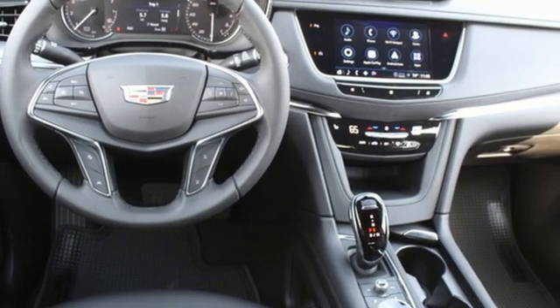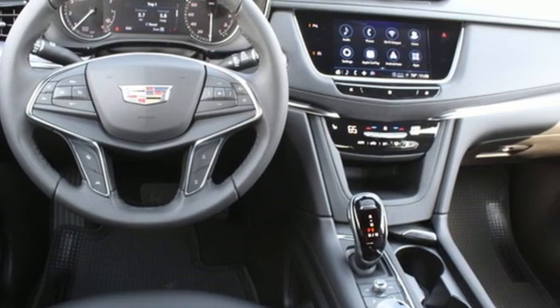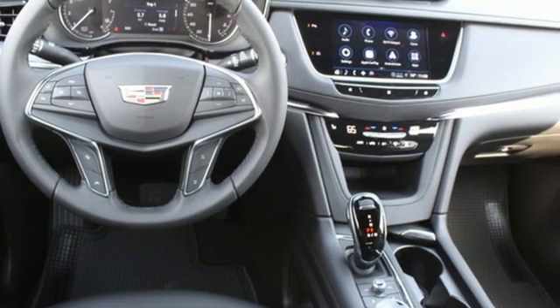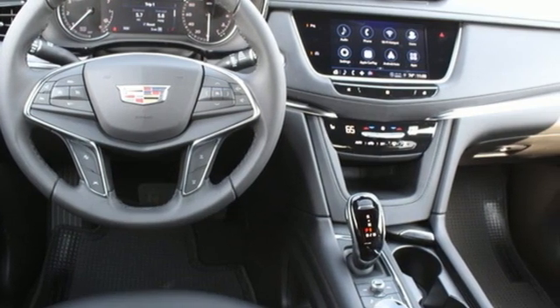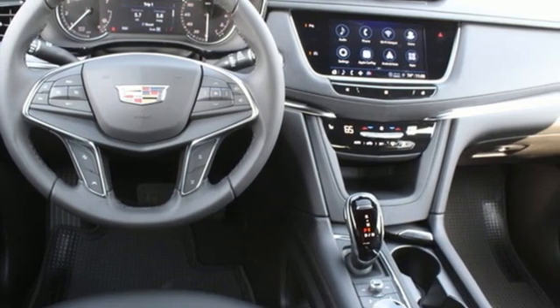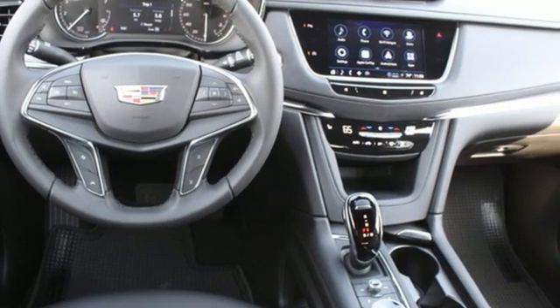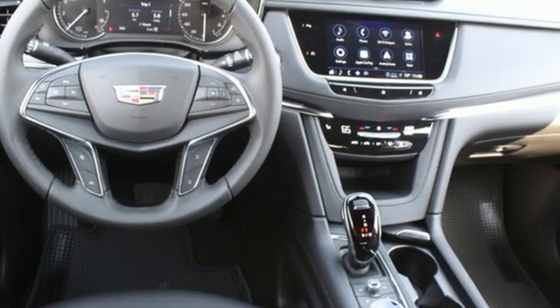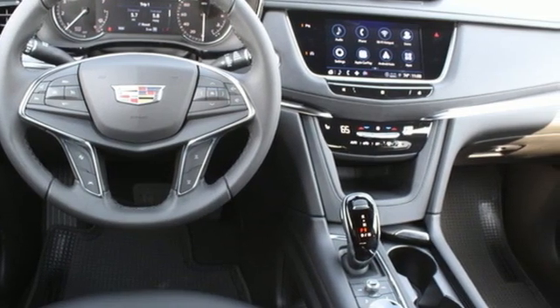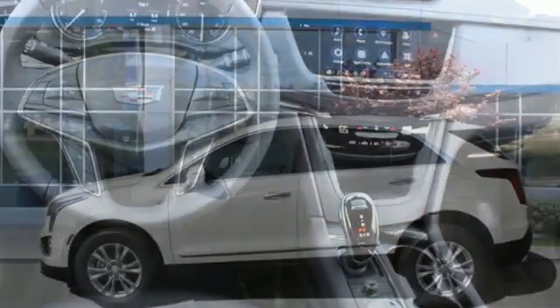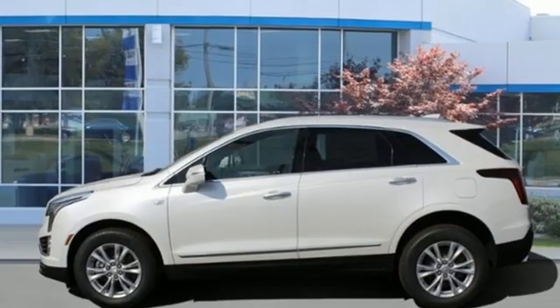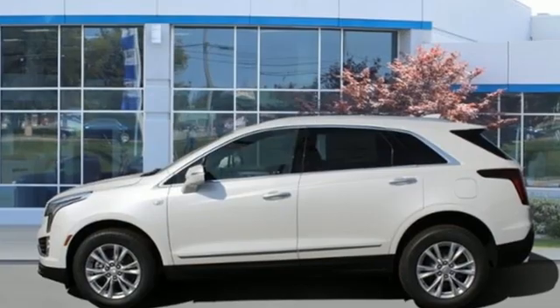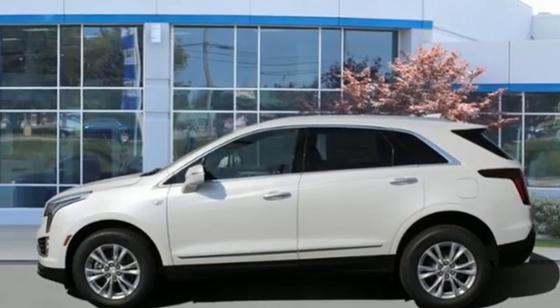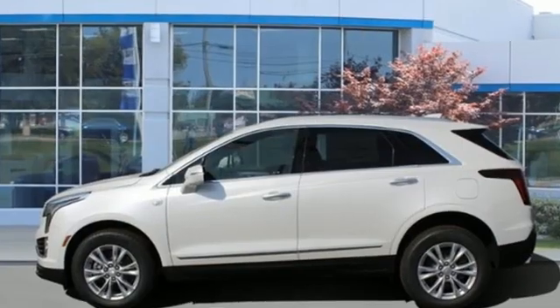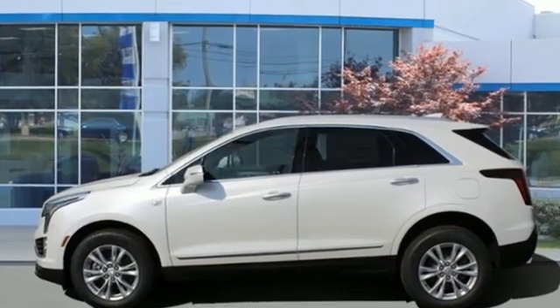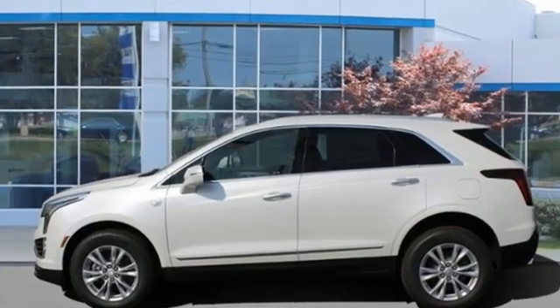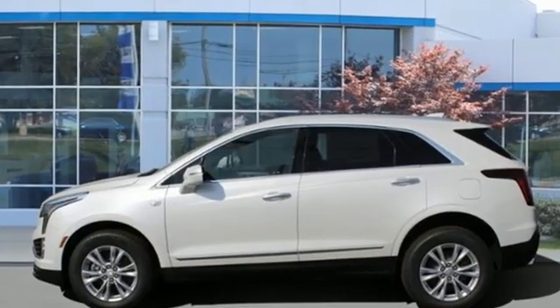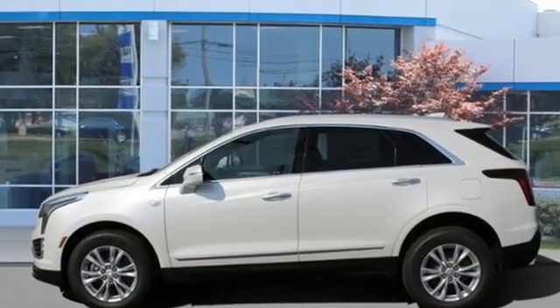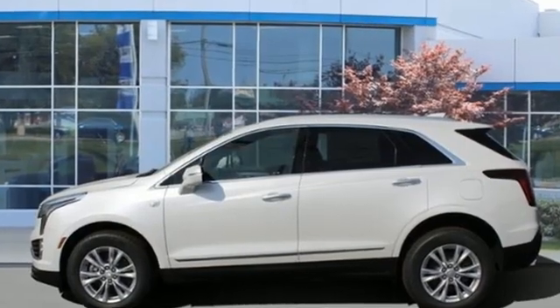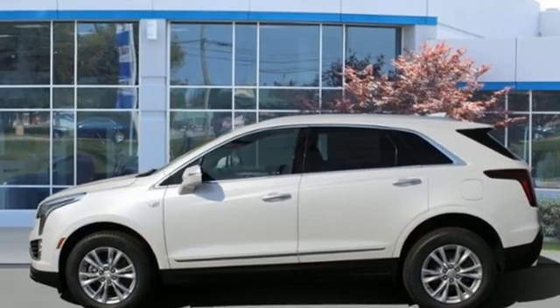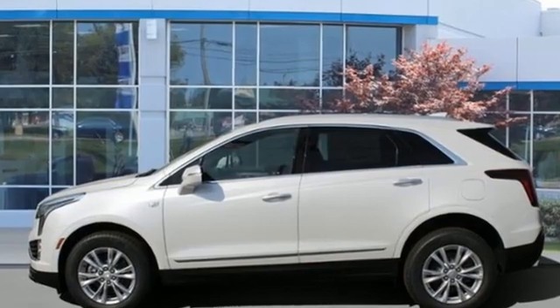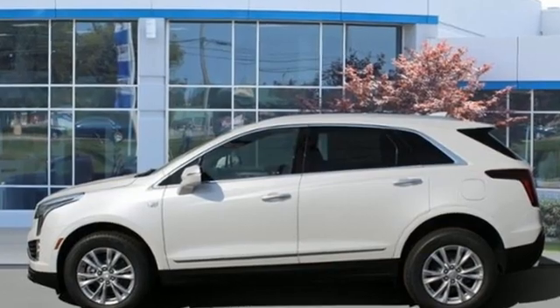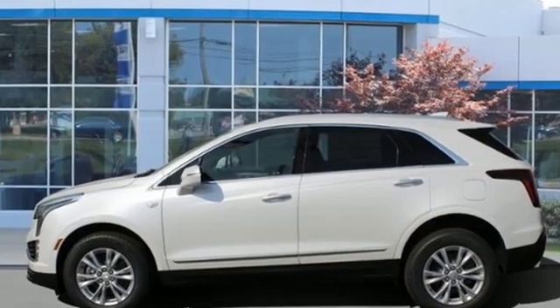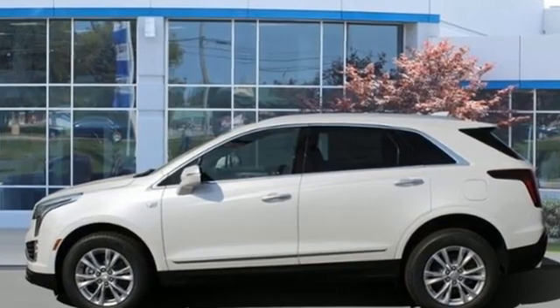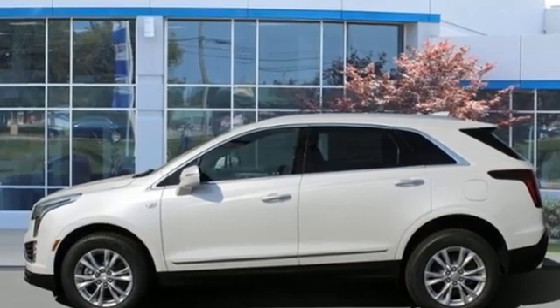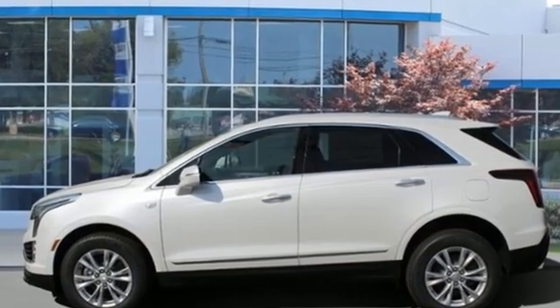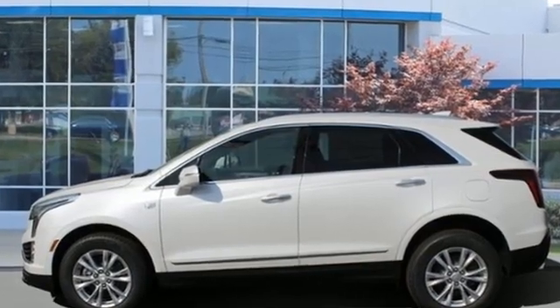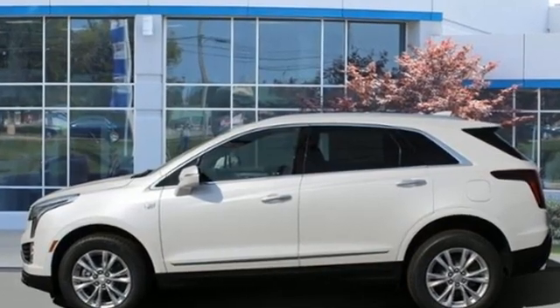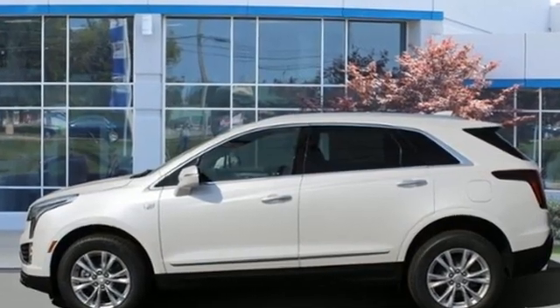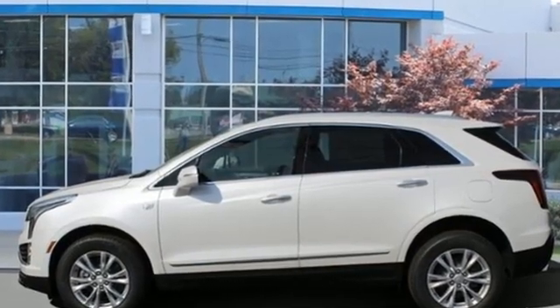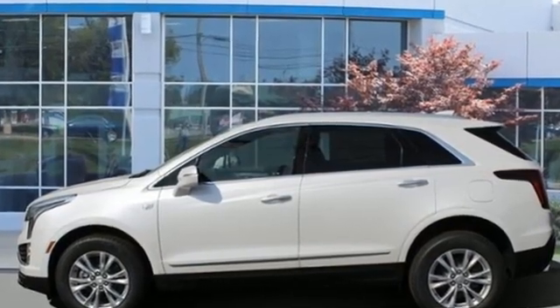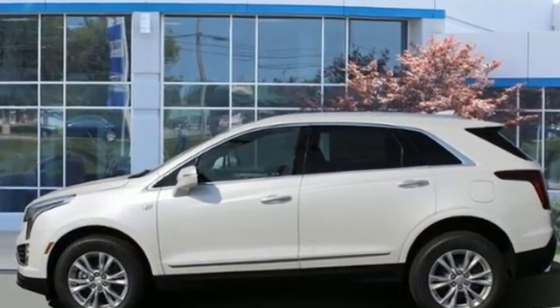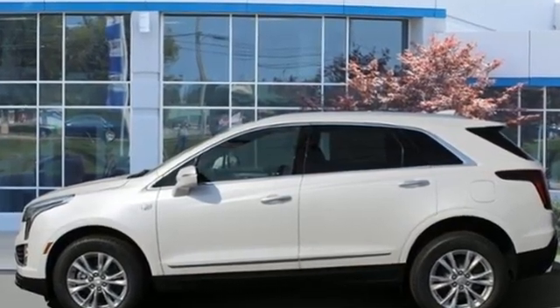Cadillac, a luxury maverick. There's even more to see in person. Take it for a test drive today.